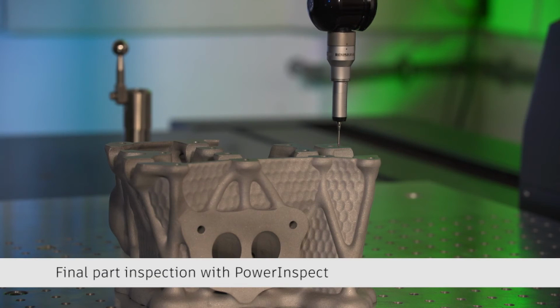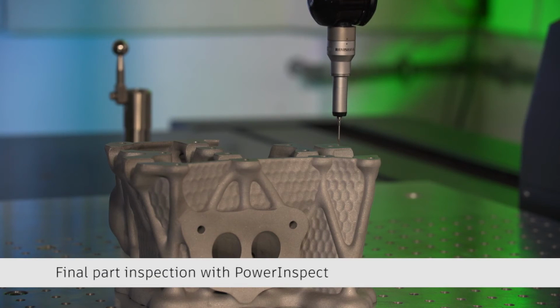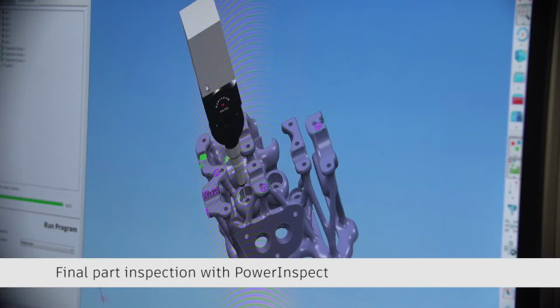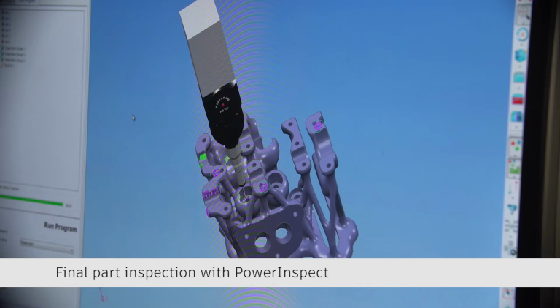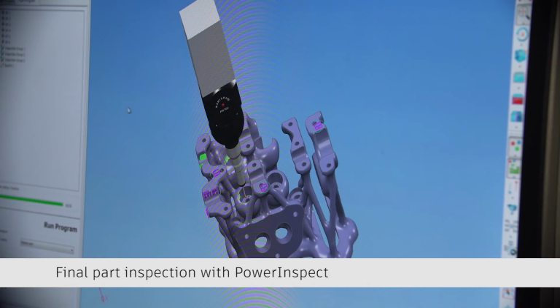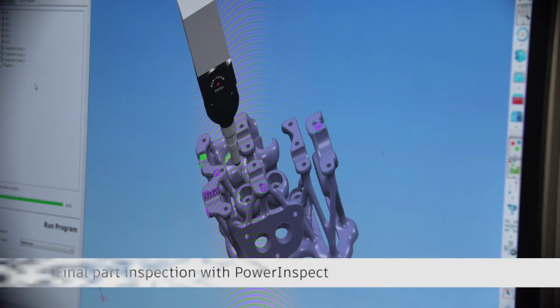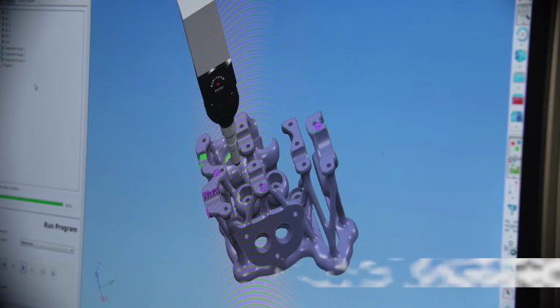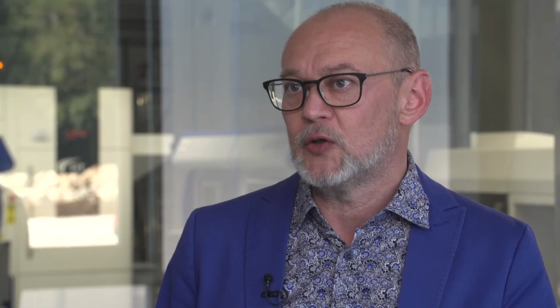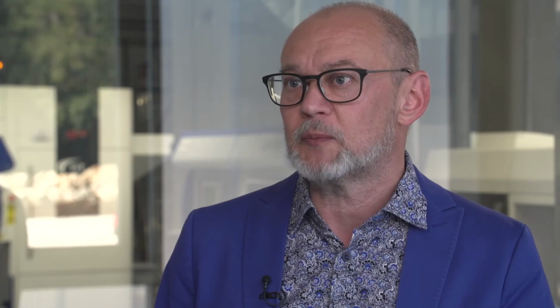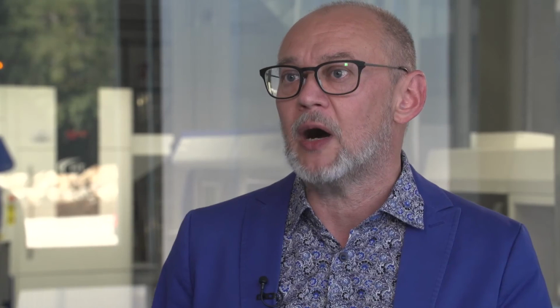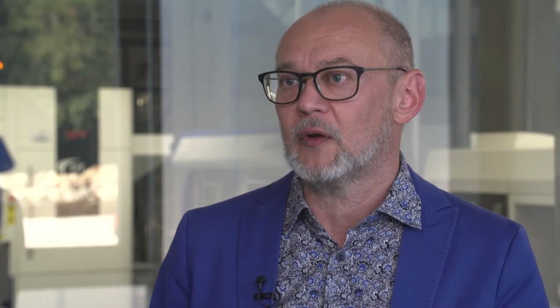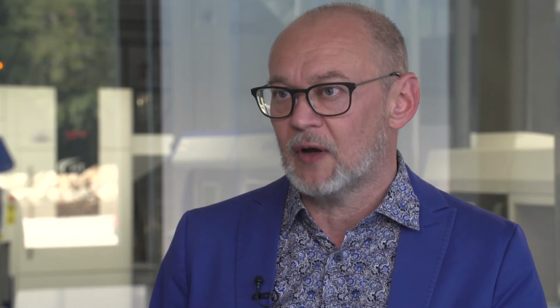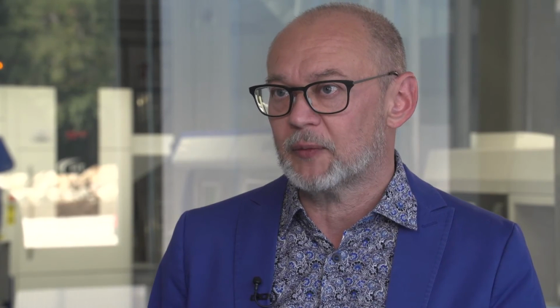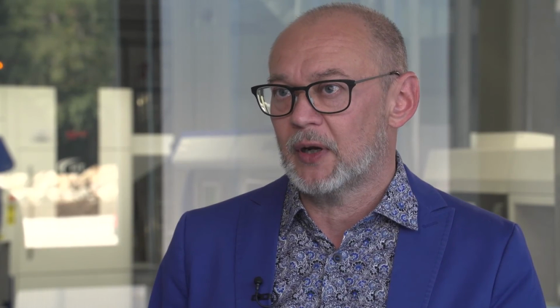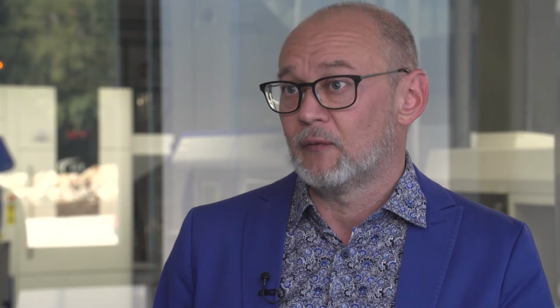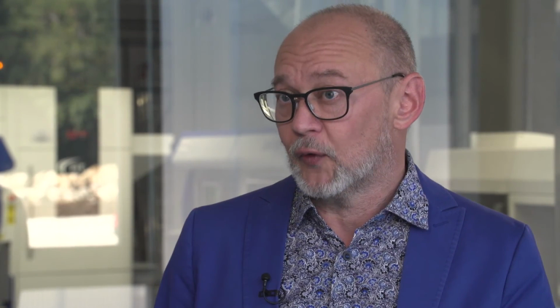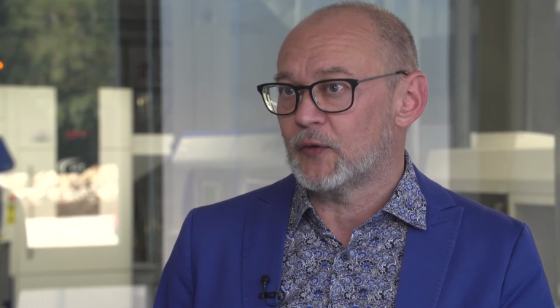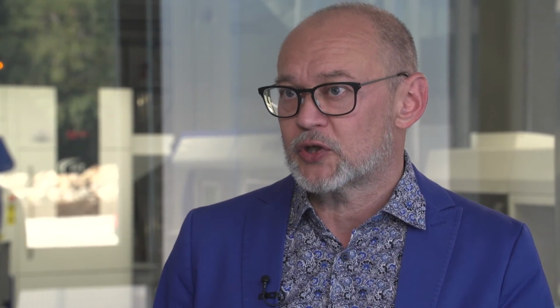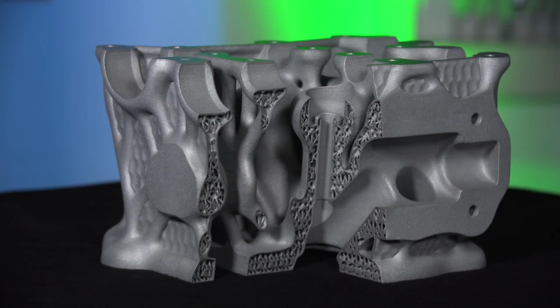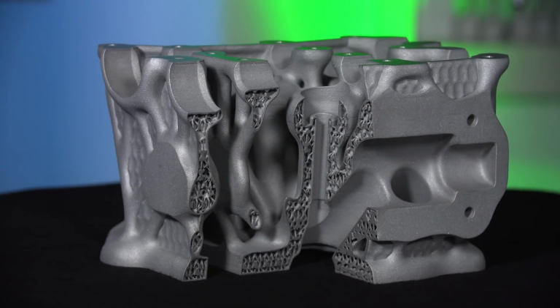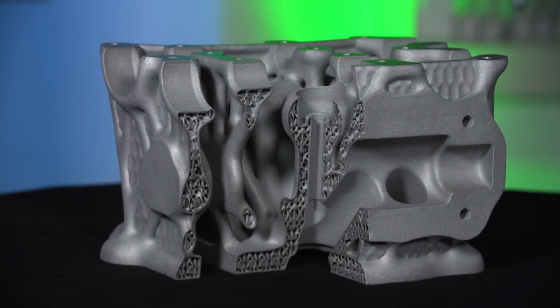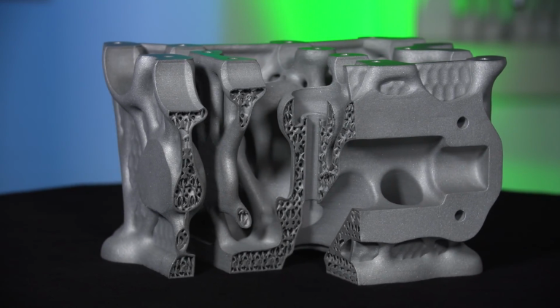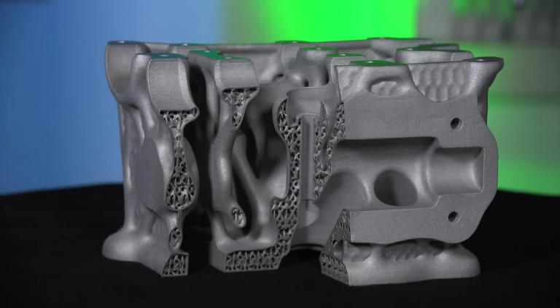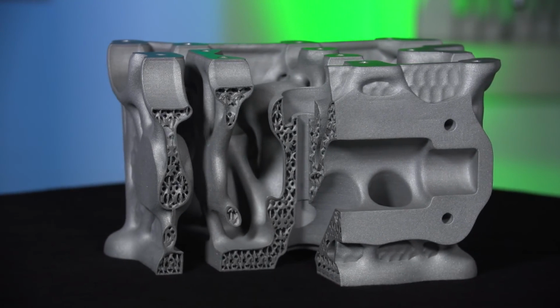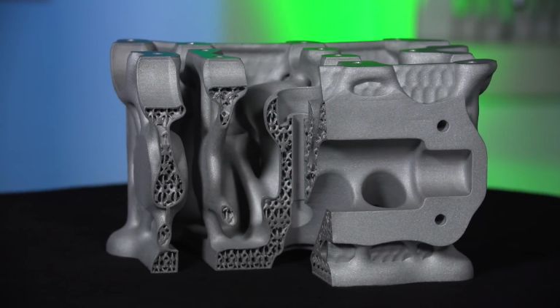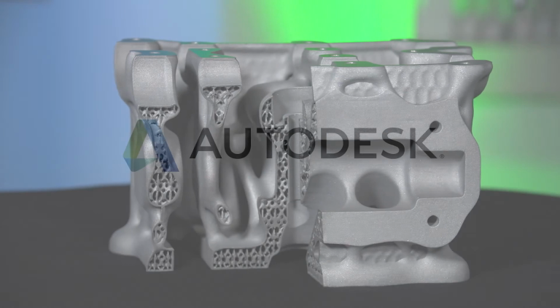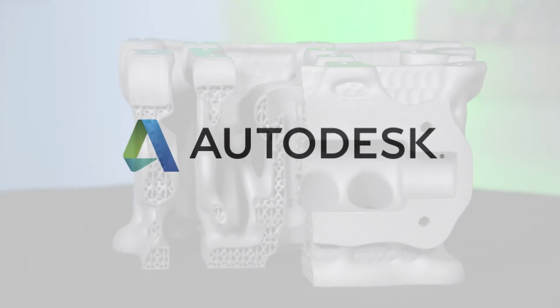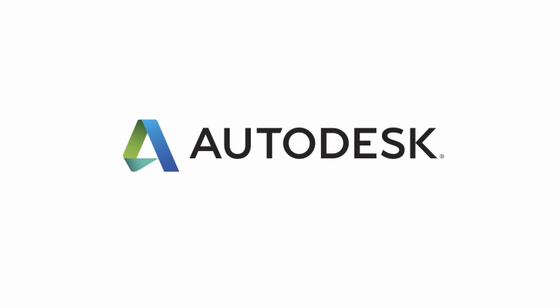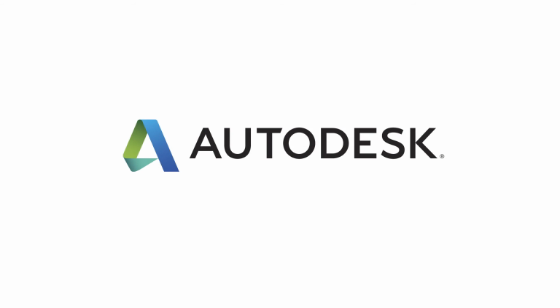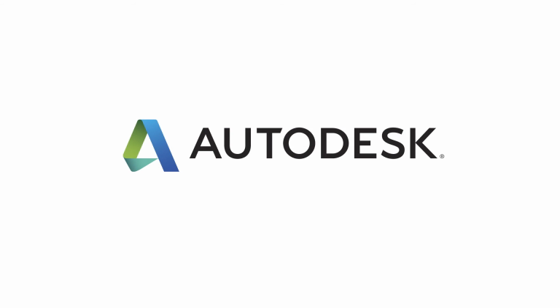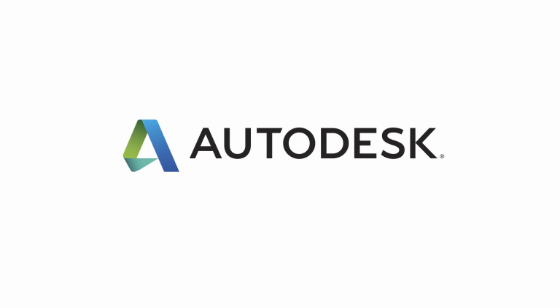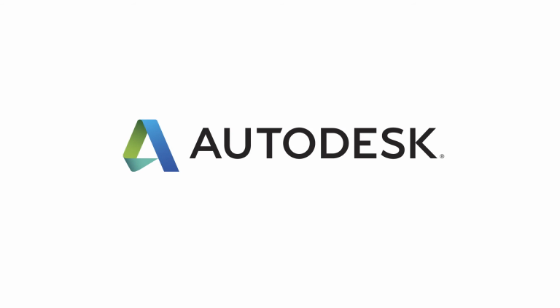We need more and more people using powerful software for the future. So from that, we are happy using Autodesk software.